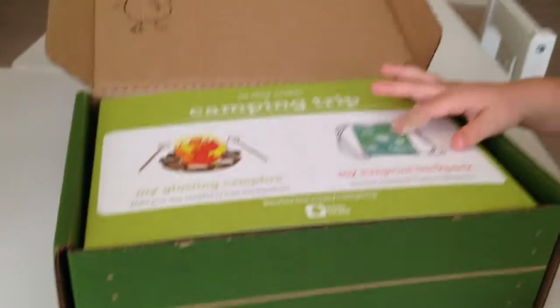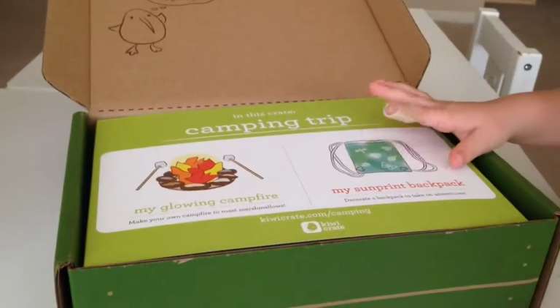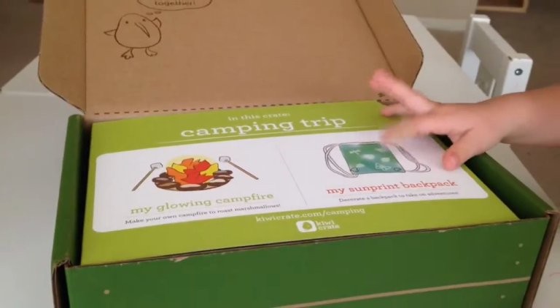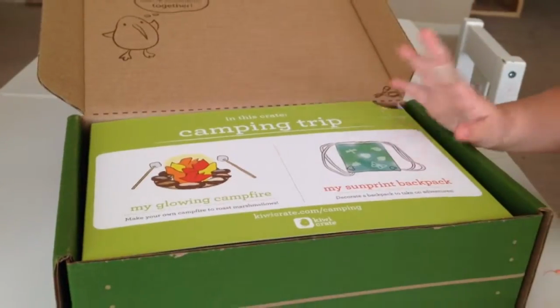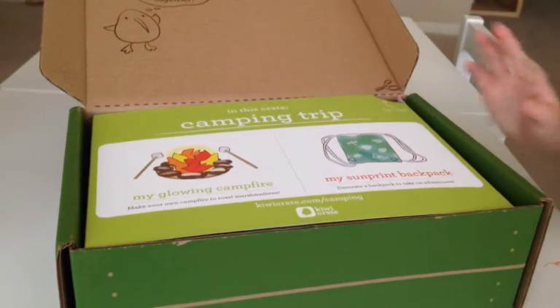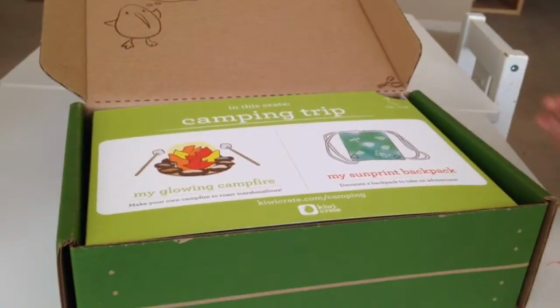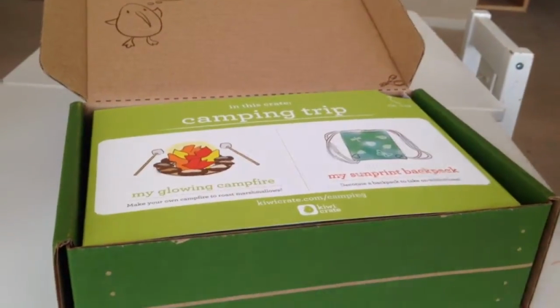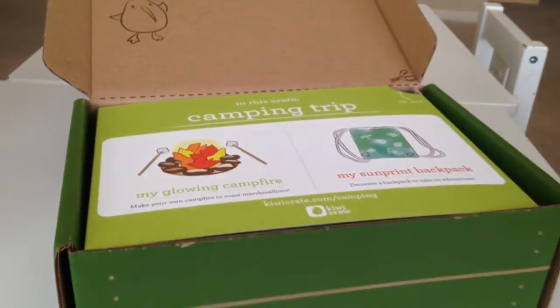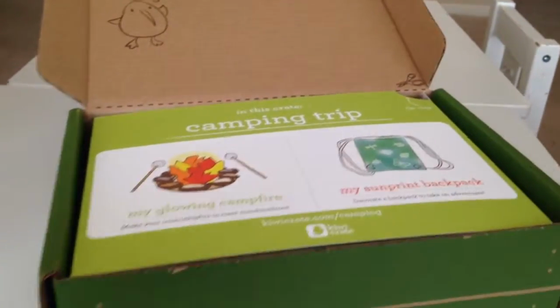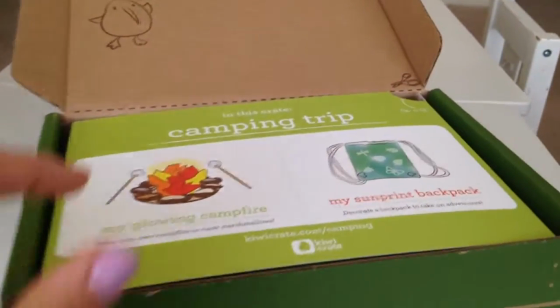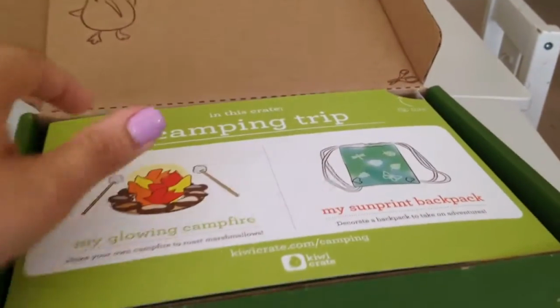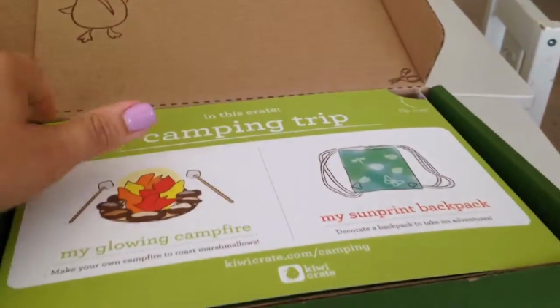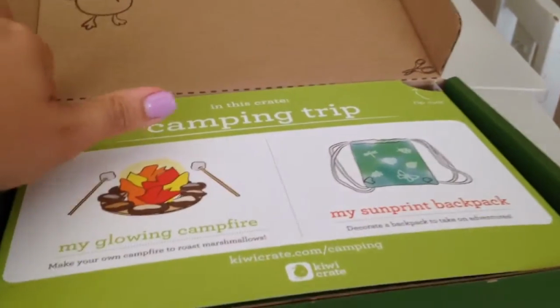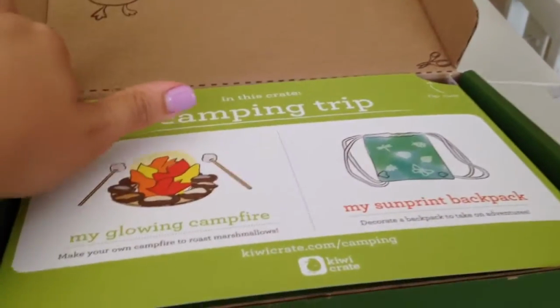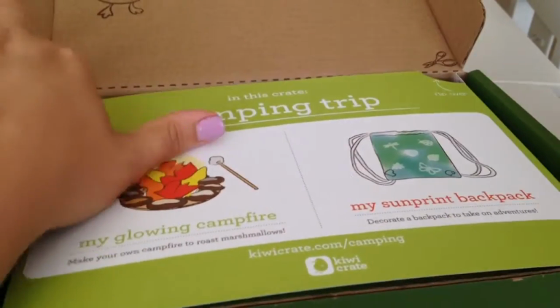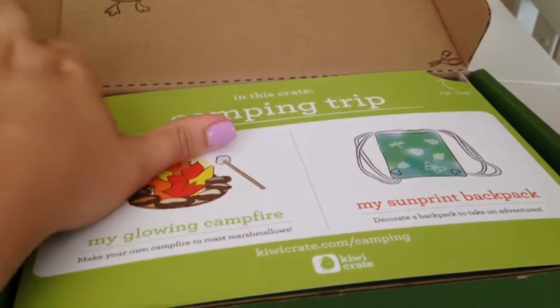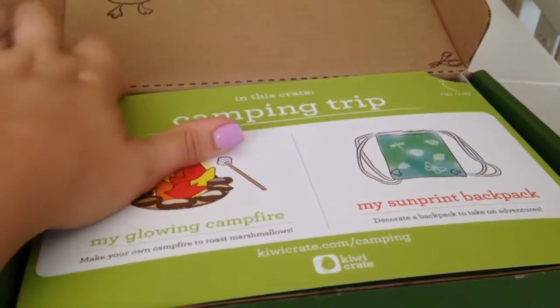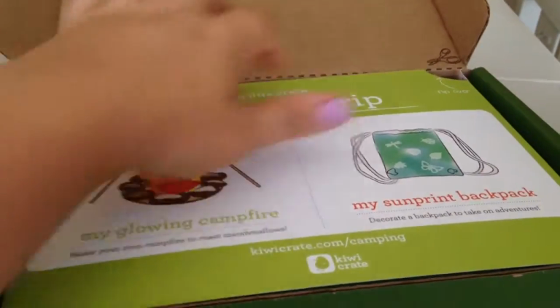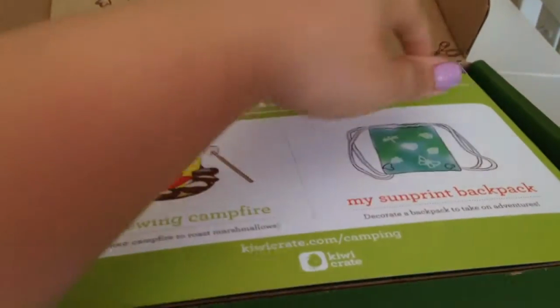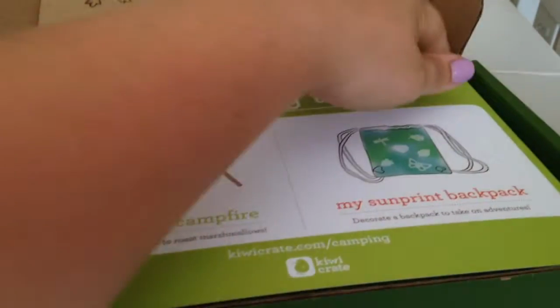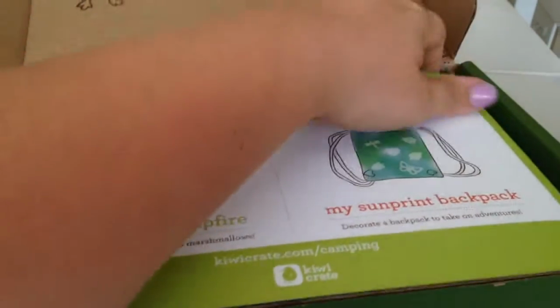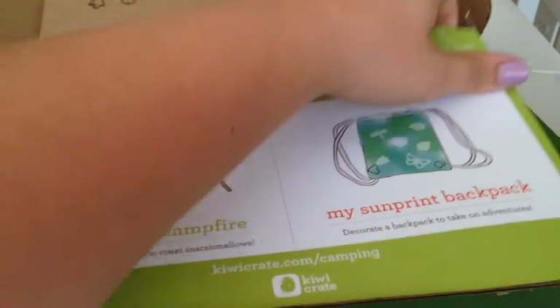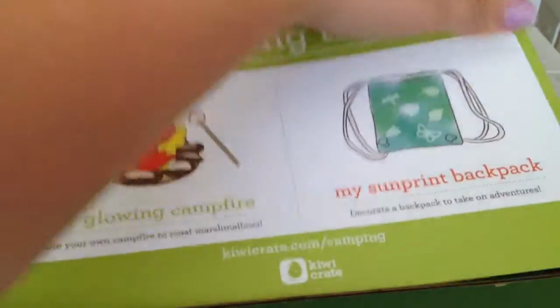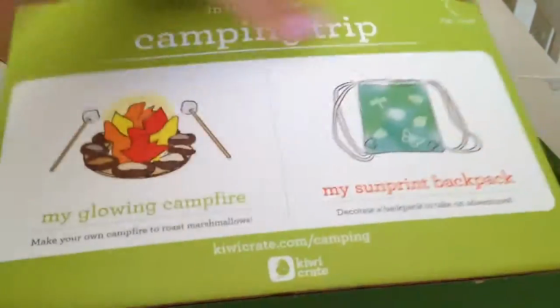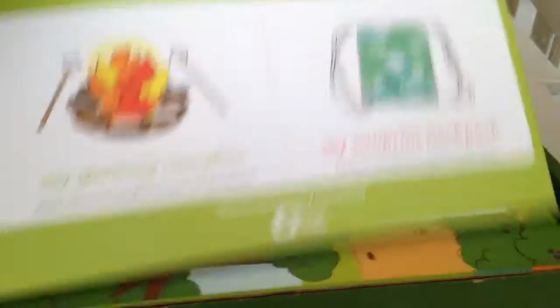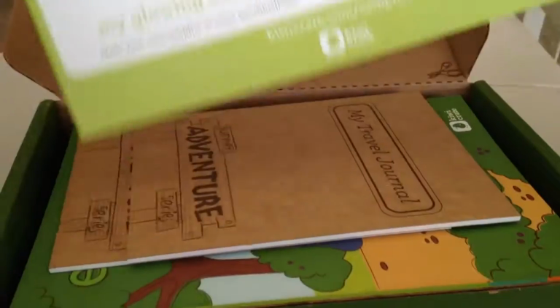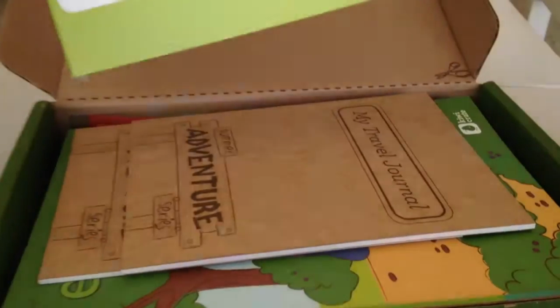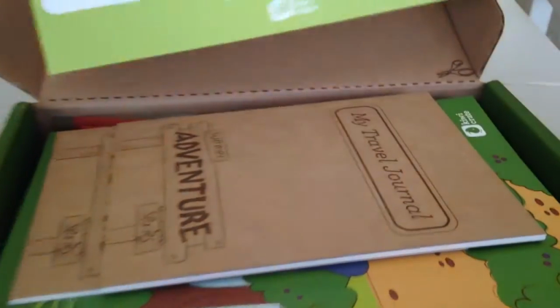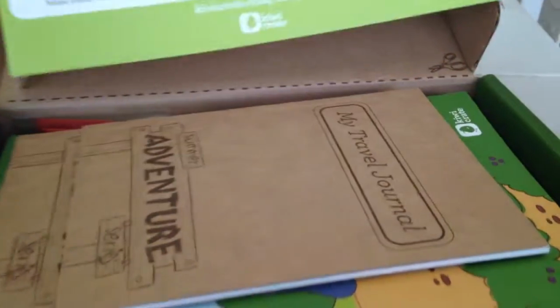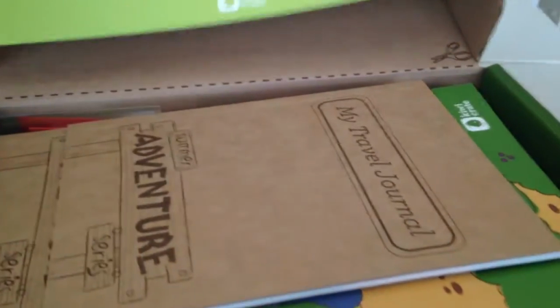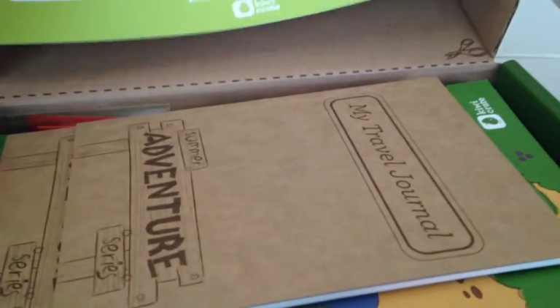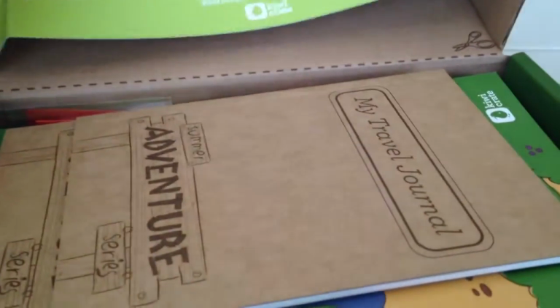One thing I love about Kiwi Crate is it always has all the things I need in it to make. So this is going to be exciting.